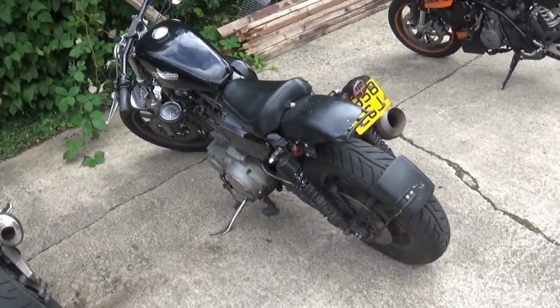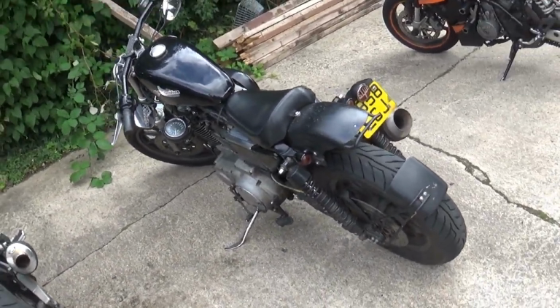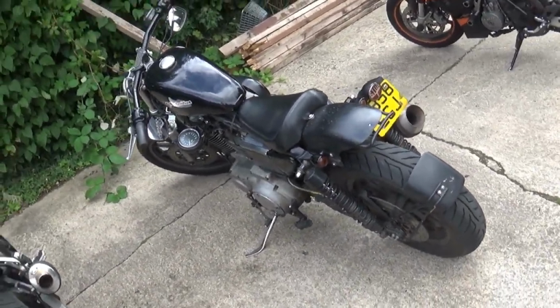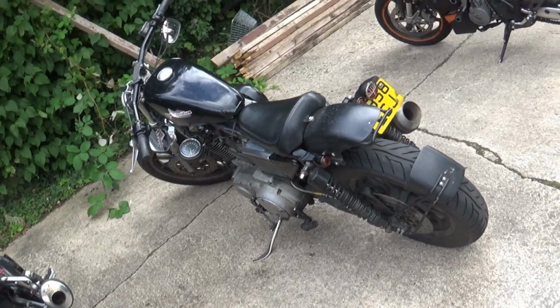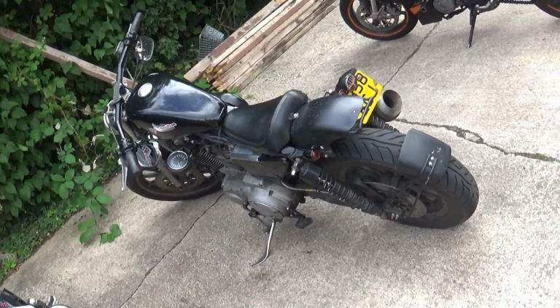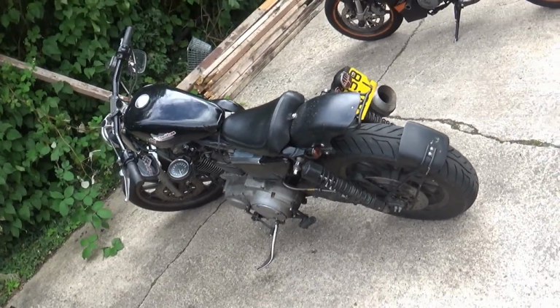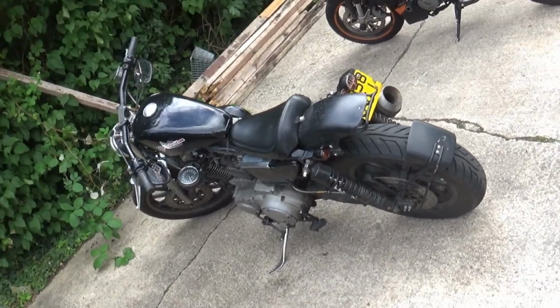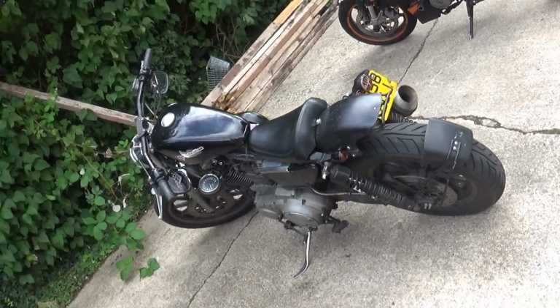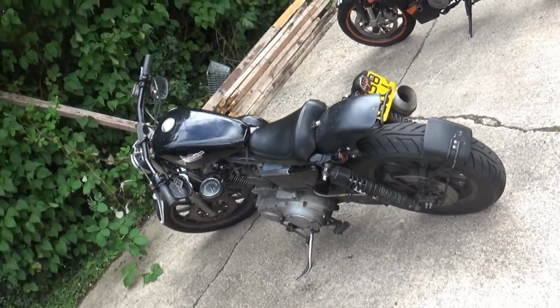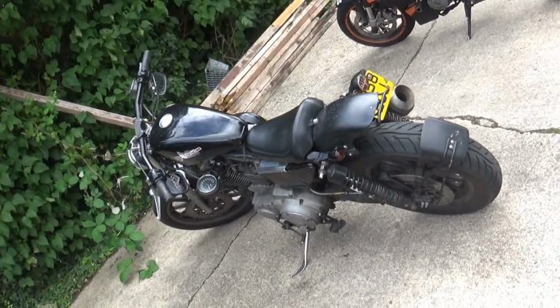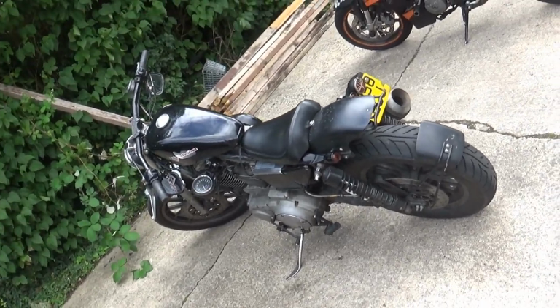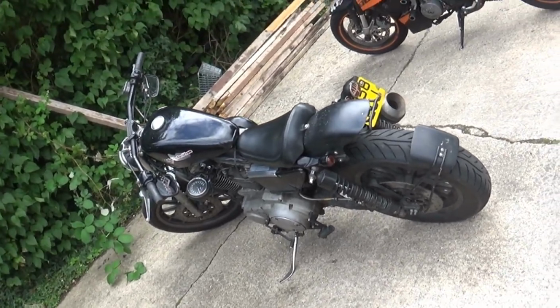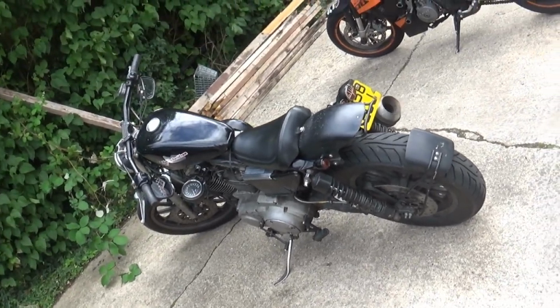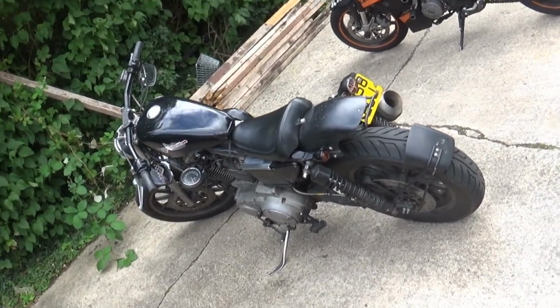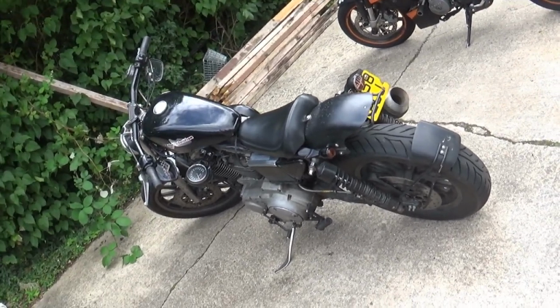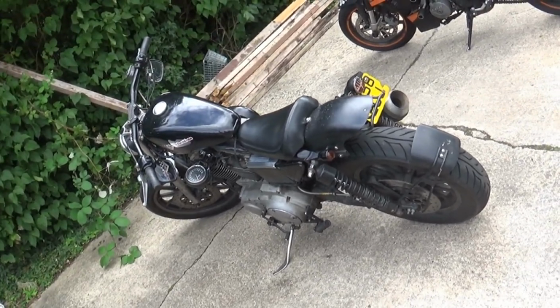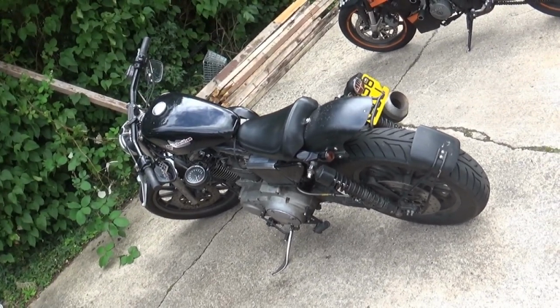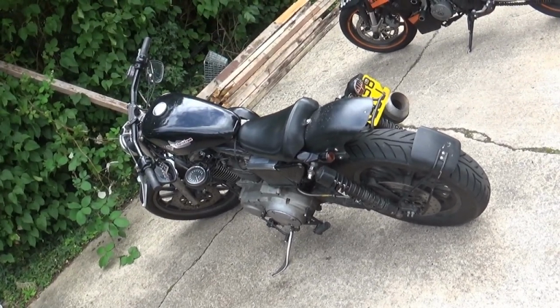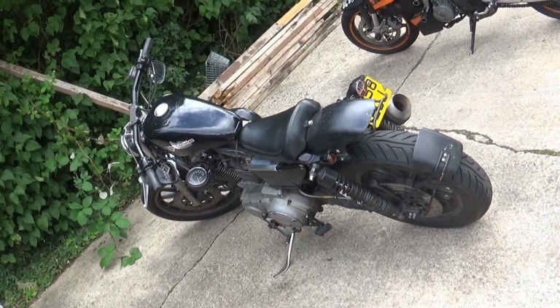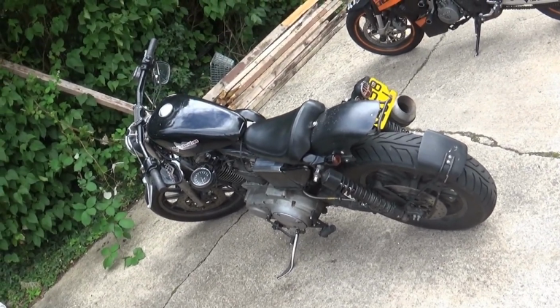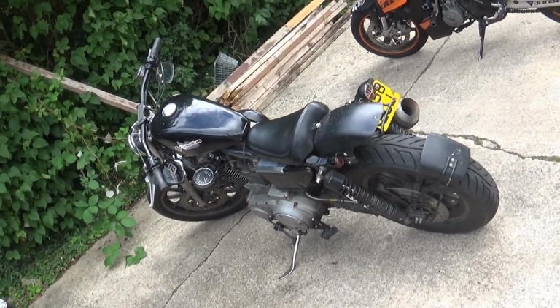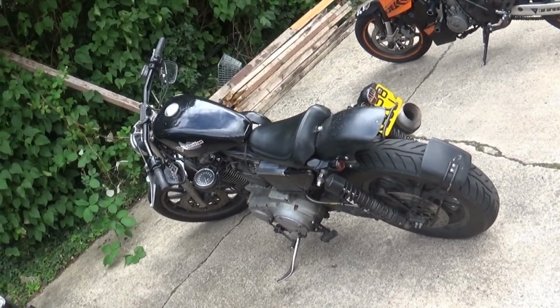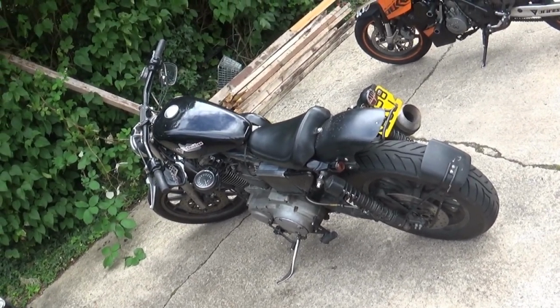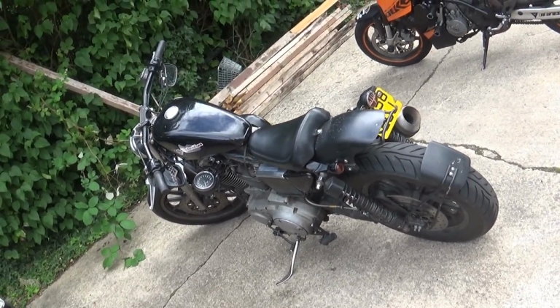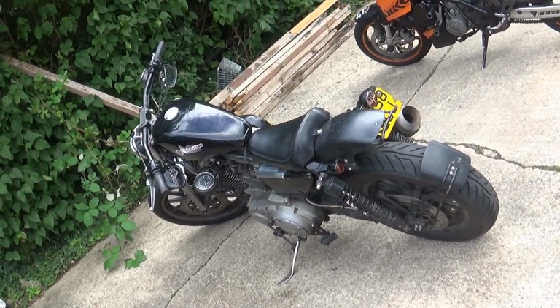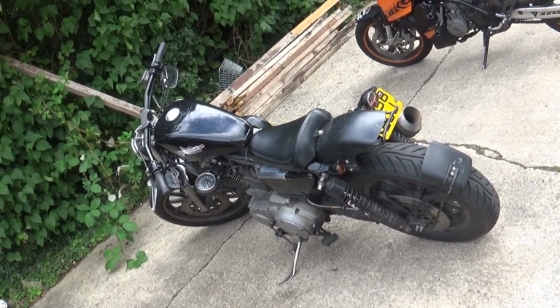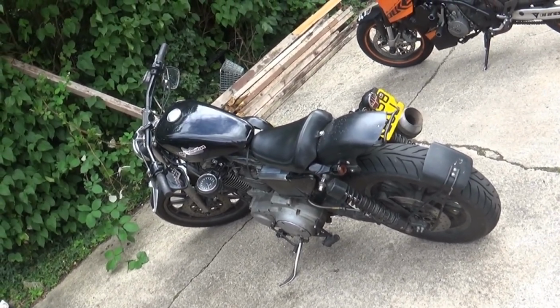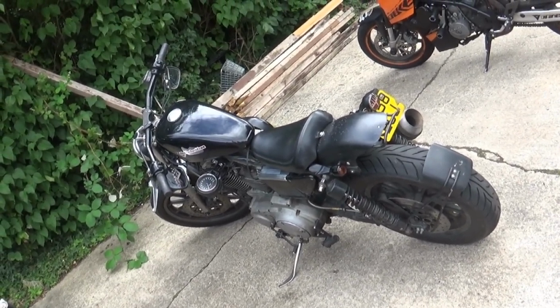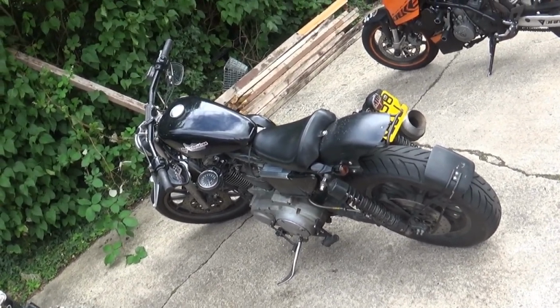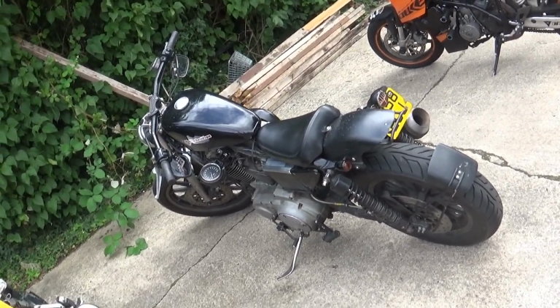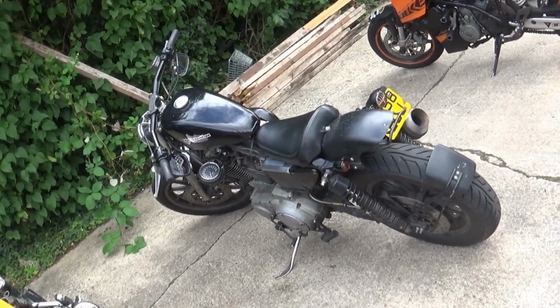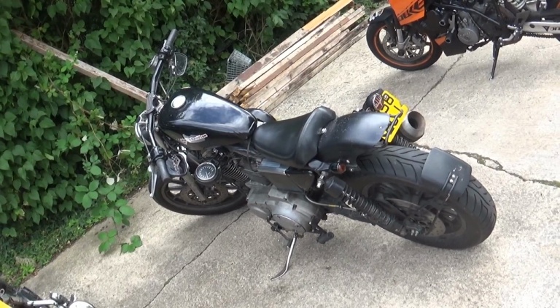It's all about the riding — that's it, man. Do you want to fire it up?